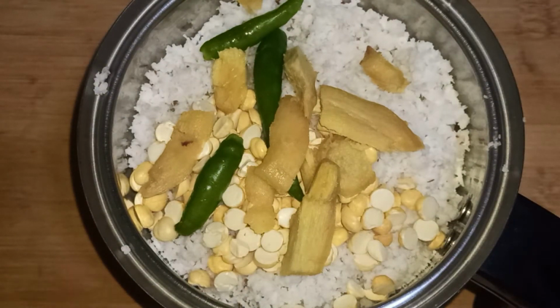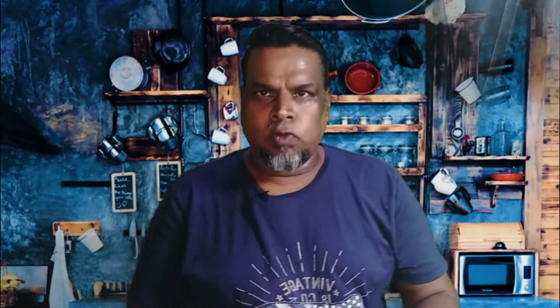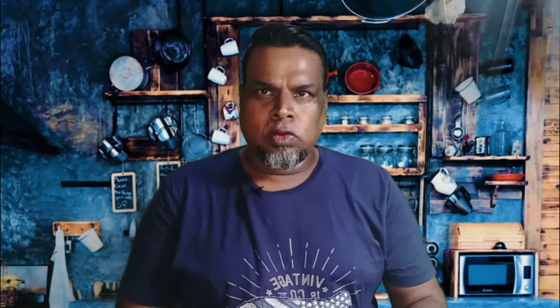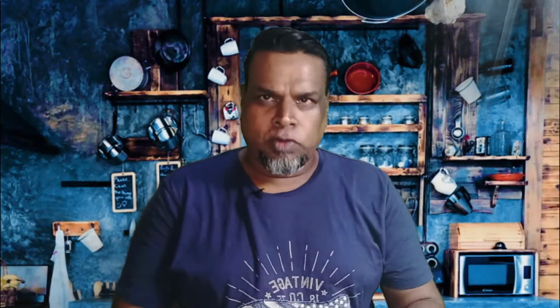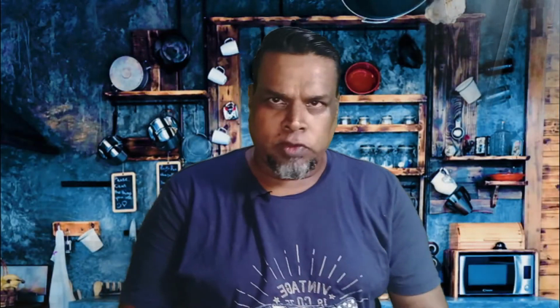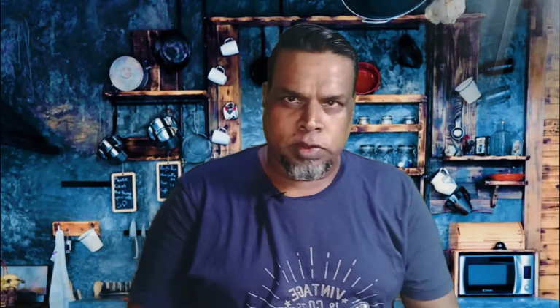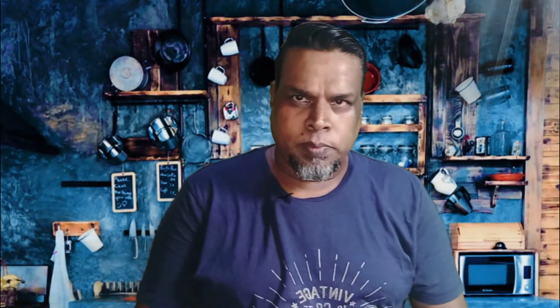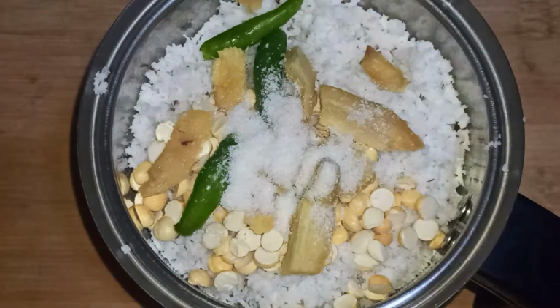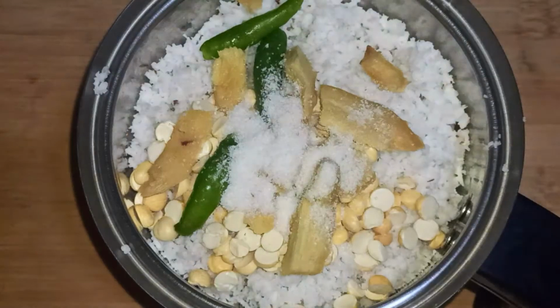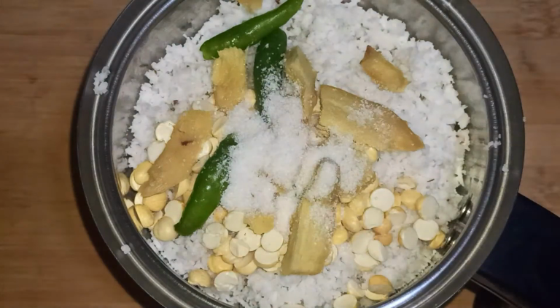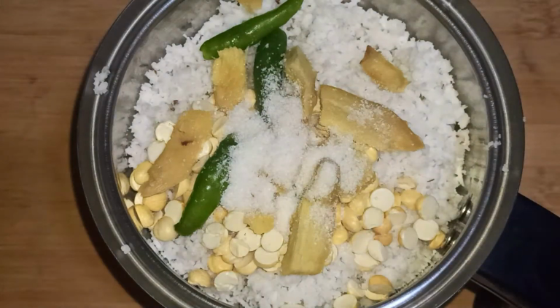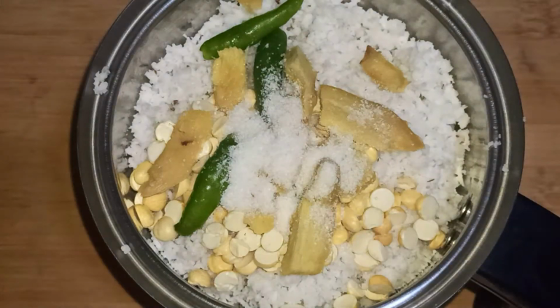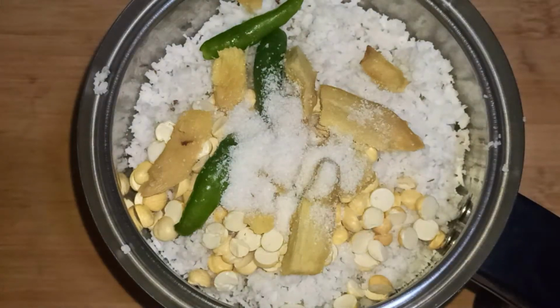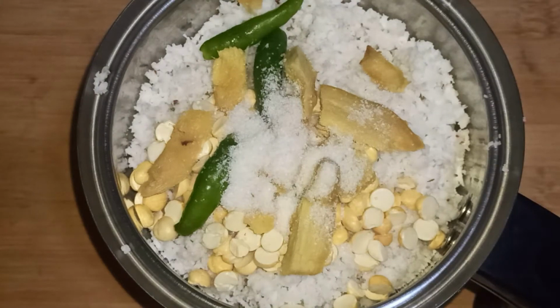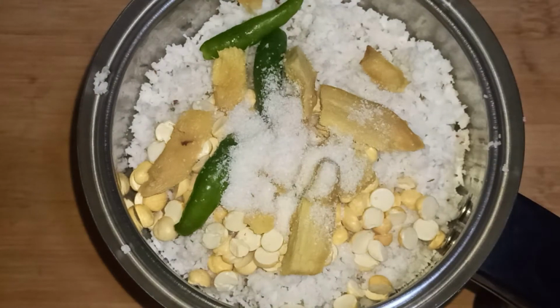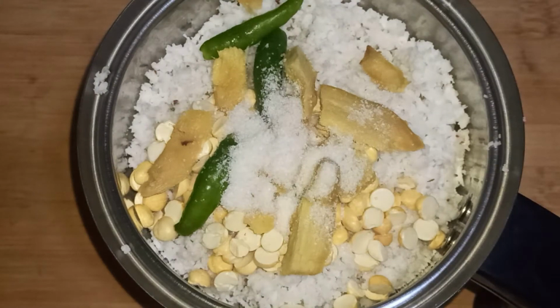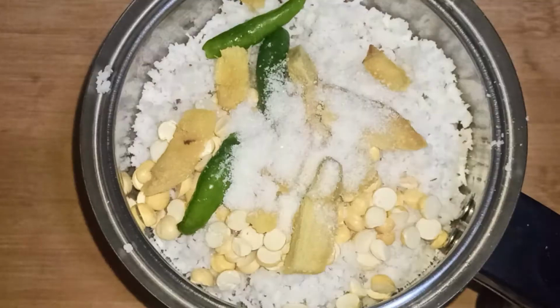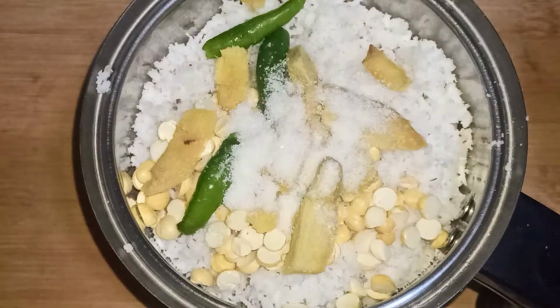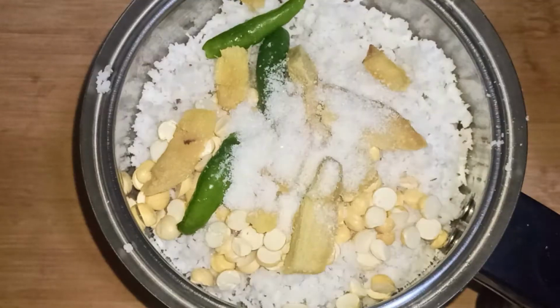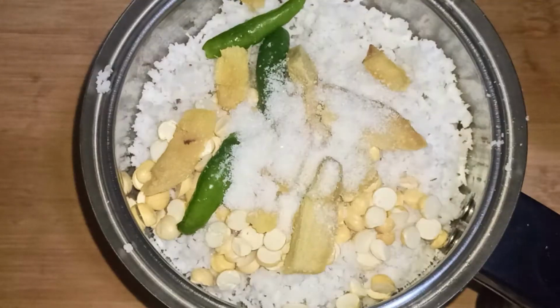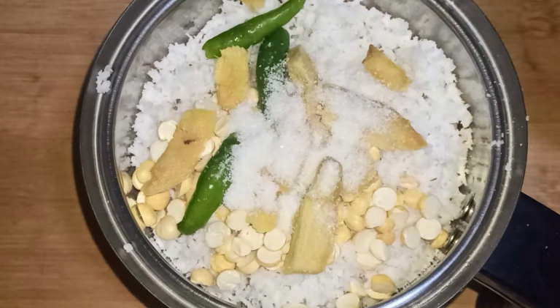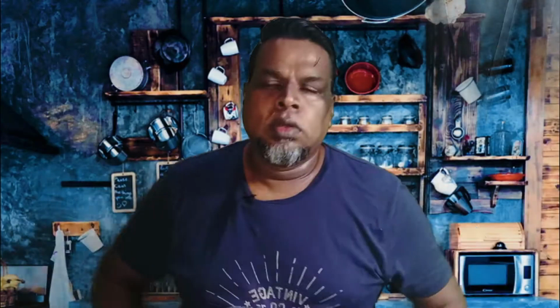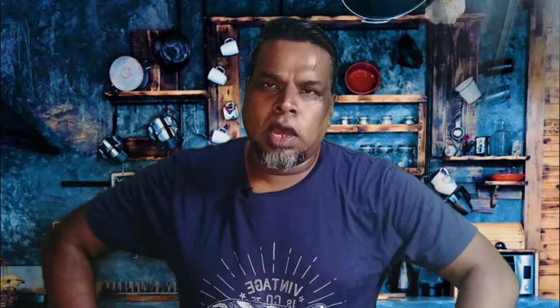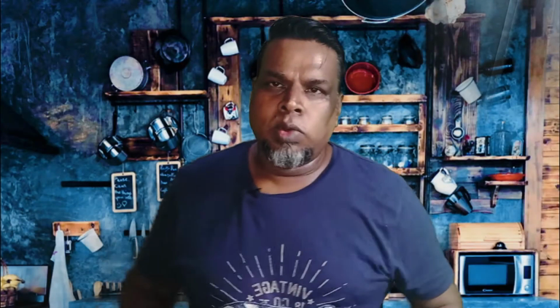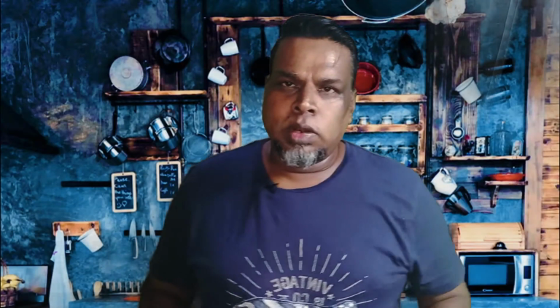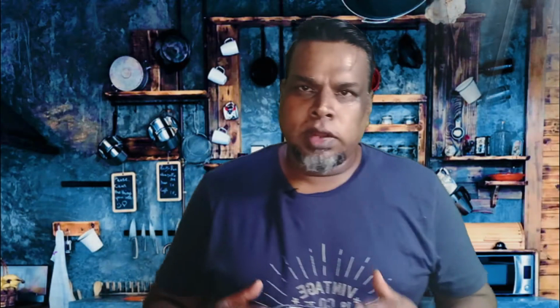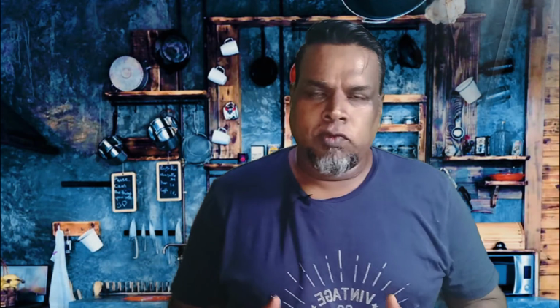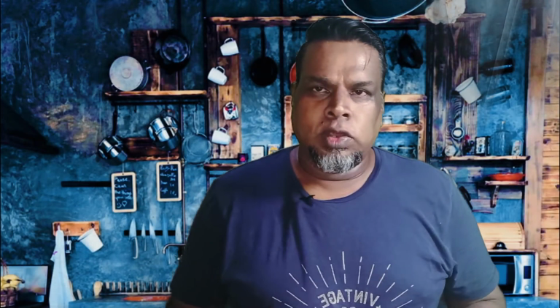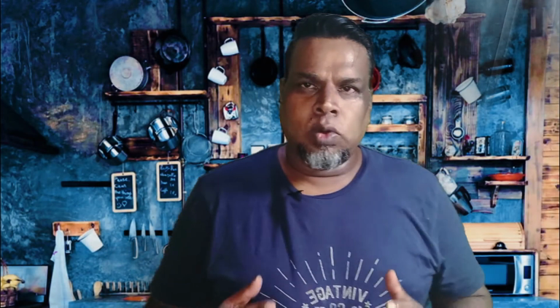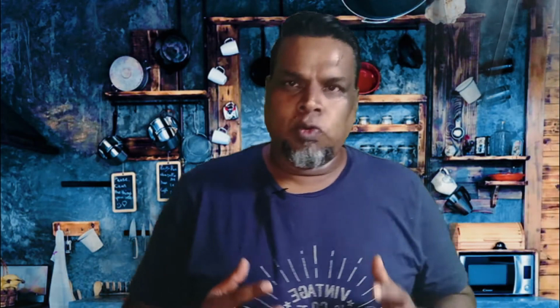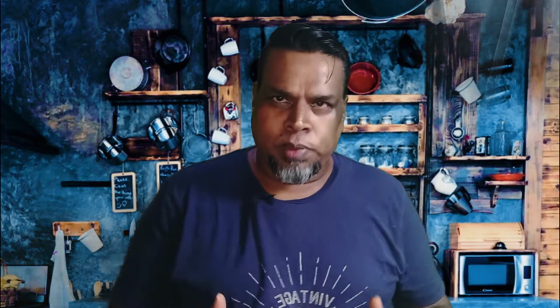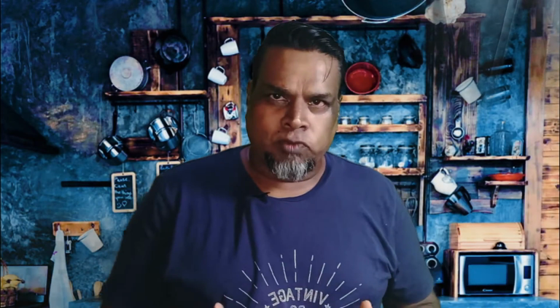Salt to taste. We'll add some water now. We will grind this into a coarse paste.